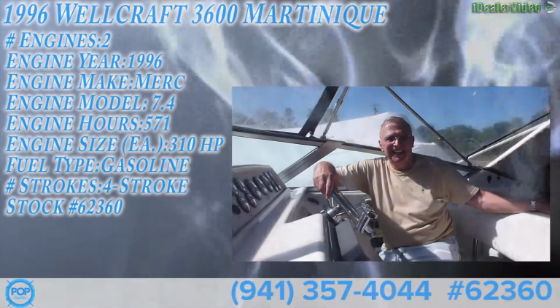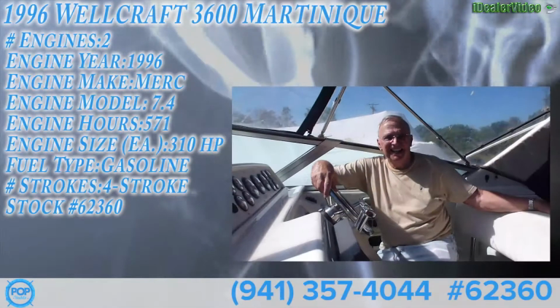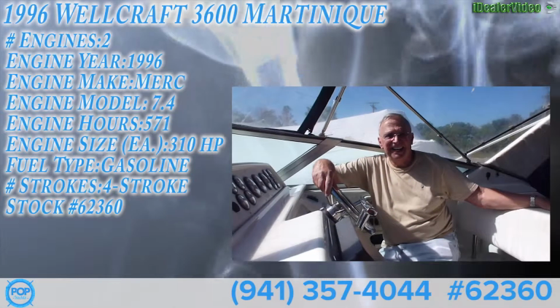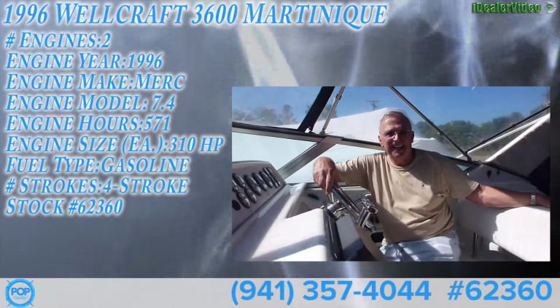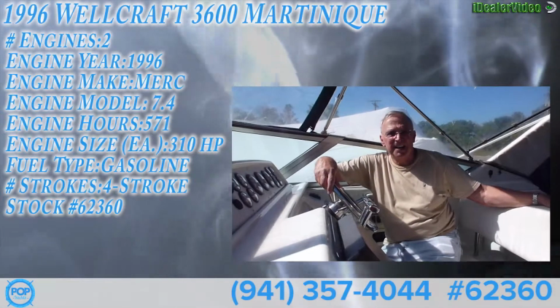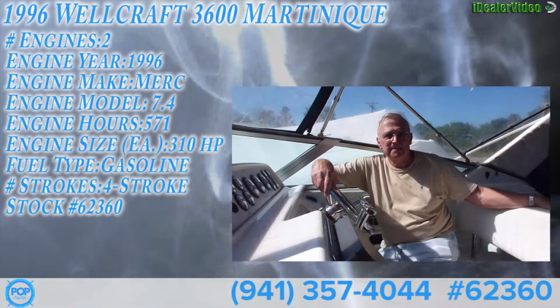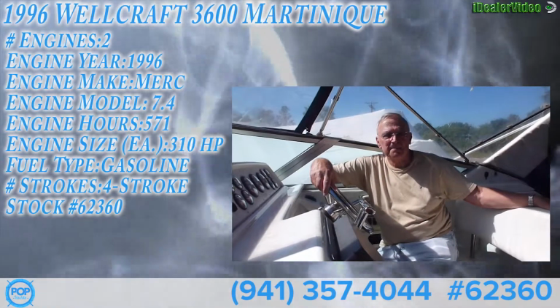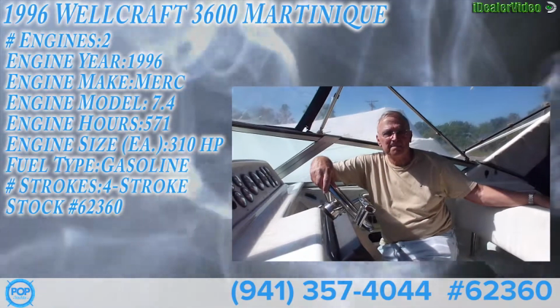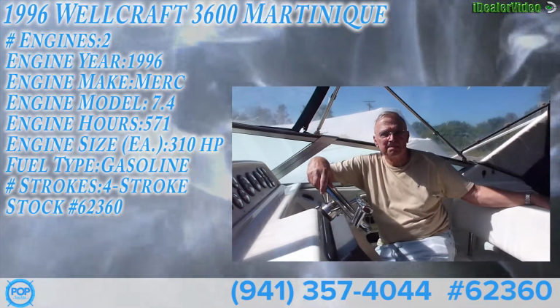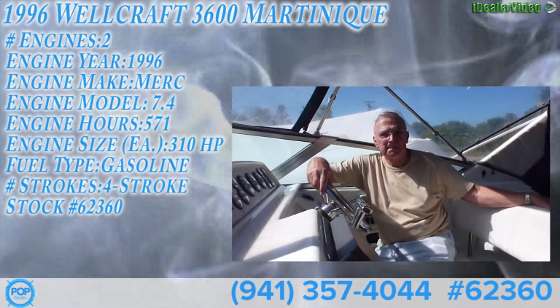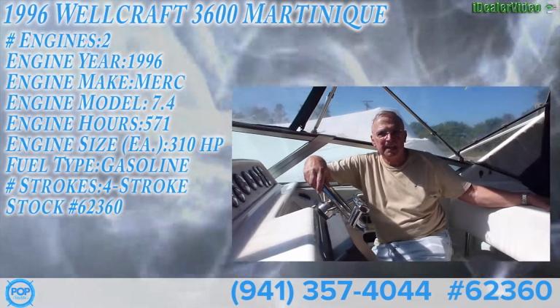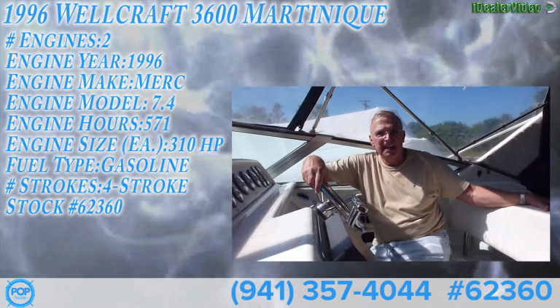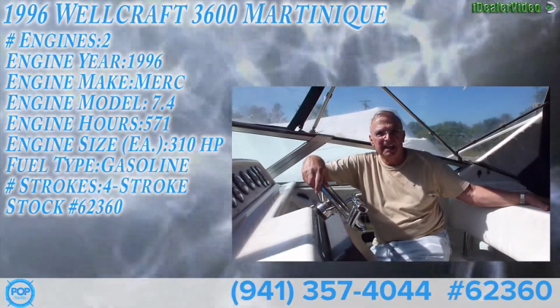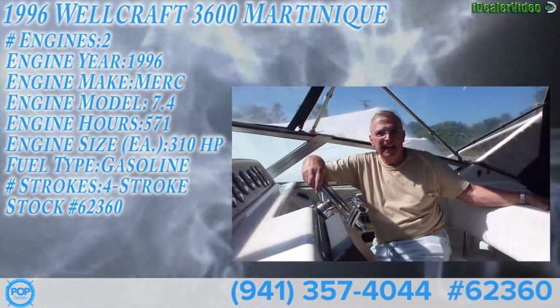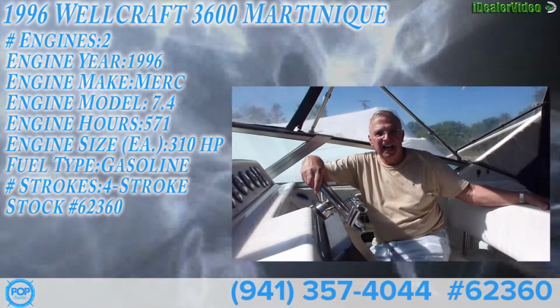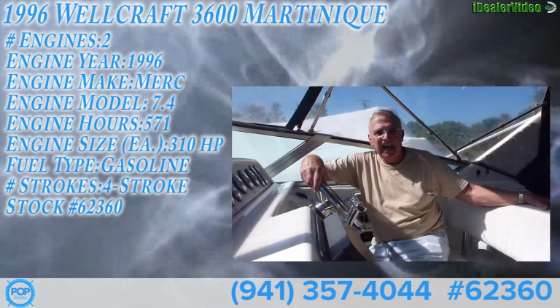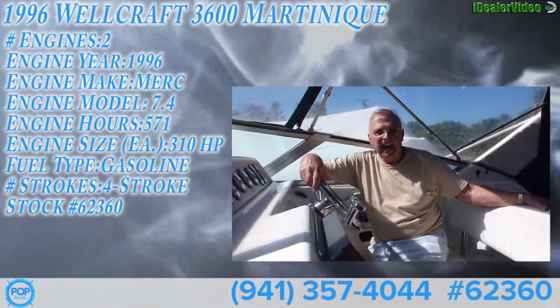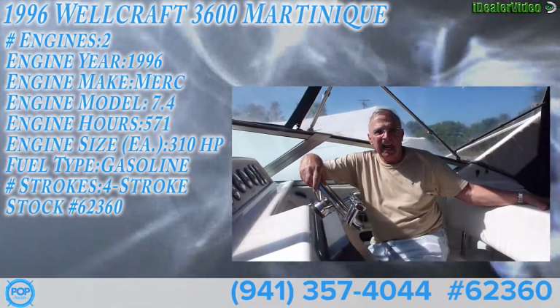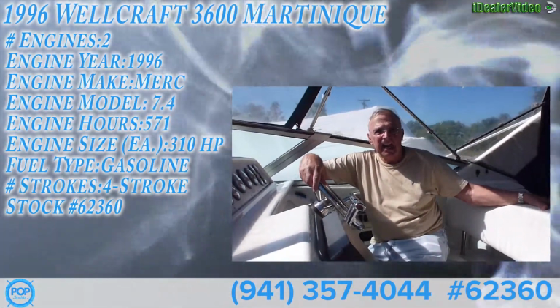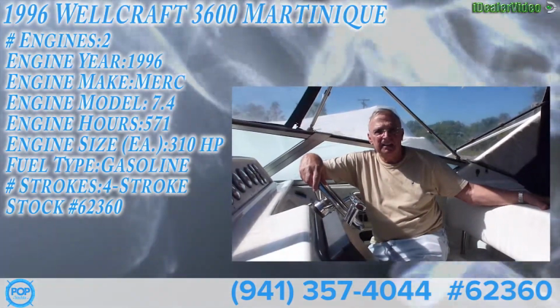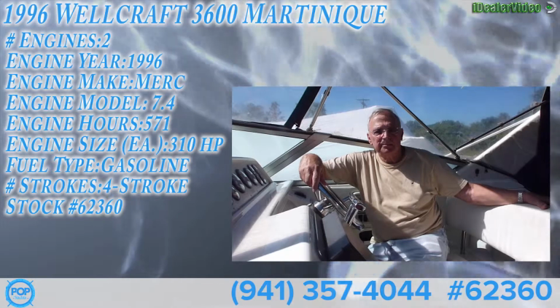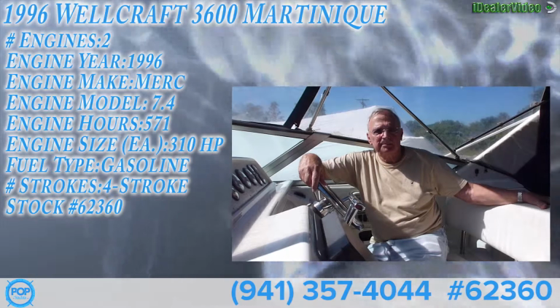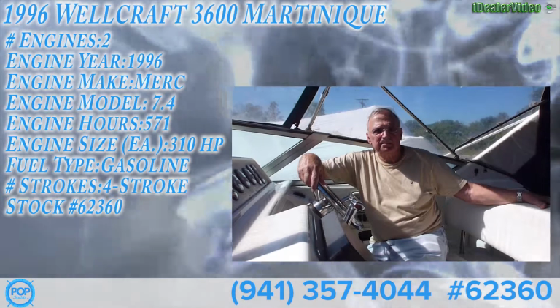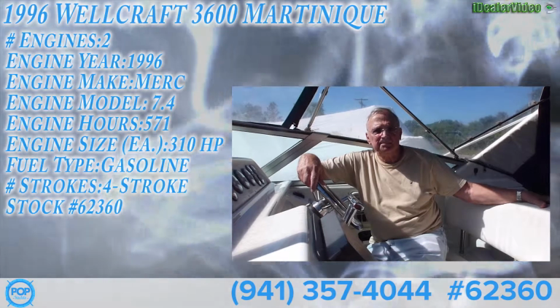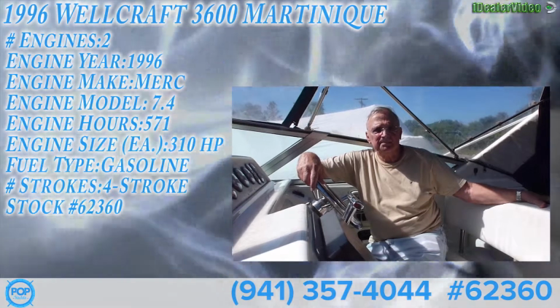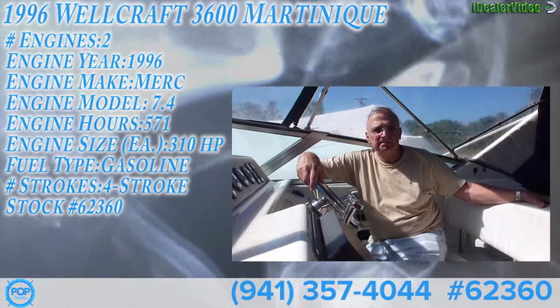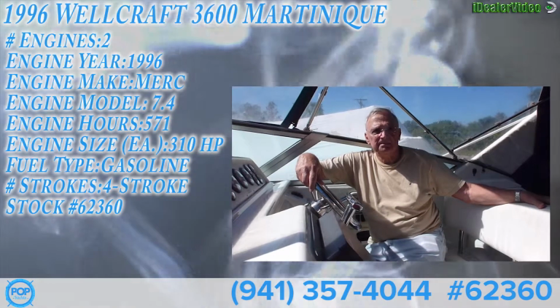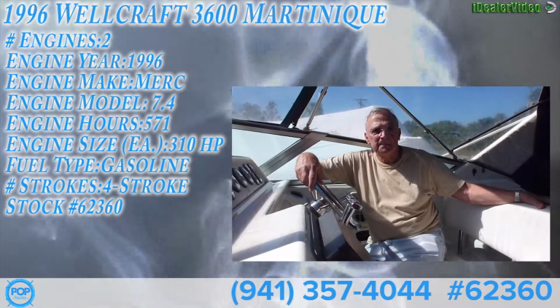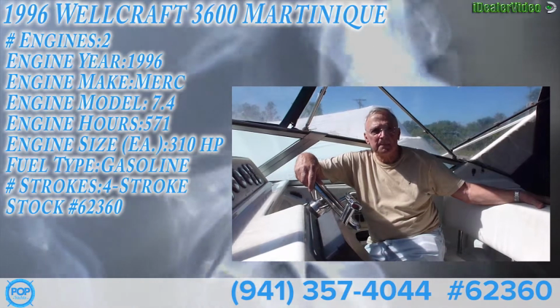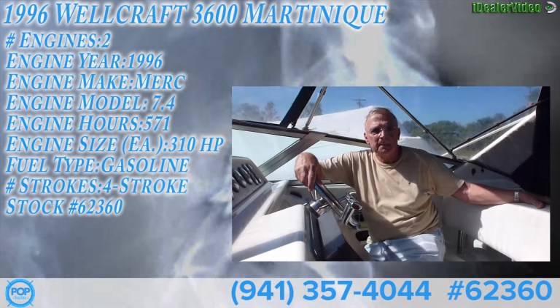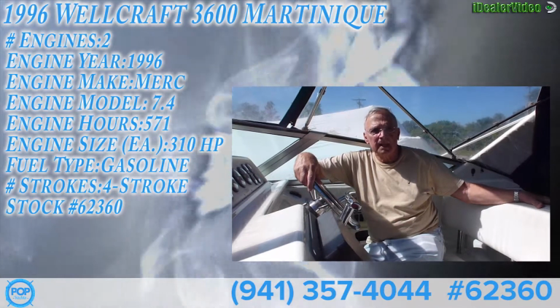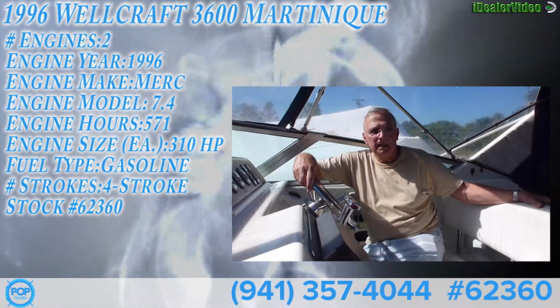Hi, I'm Bob from Pop Yachts. I have Jerry — he owns this beautiful Wellcraft, and I'm just going to let him talk about it a little bit.